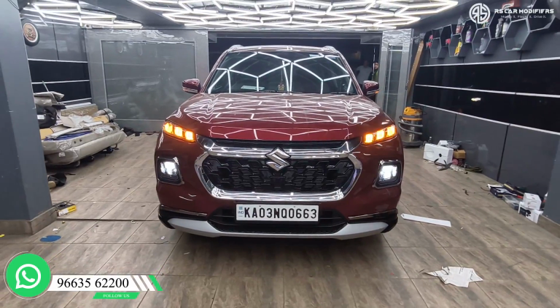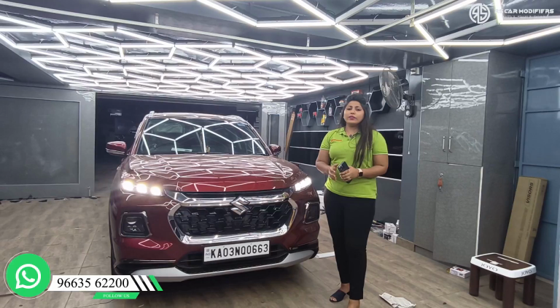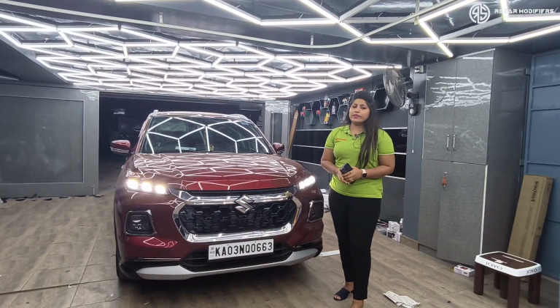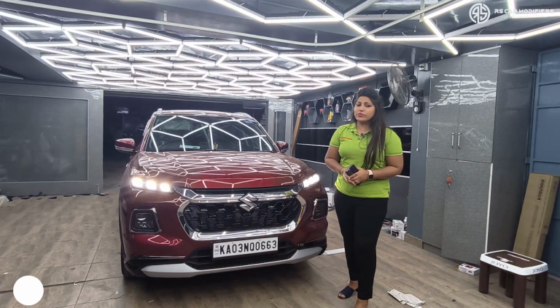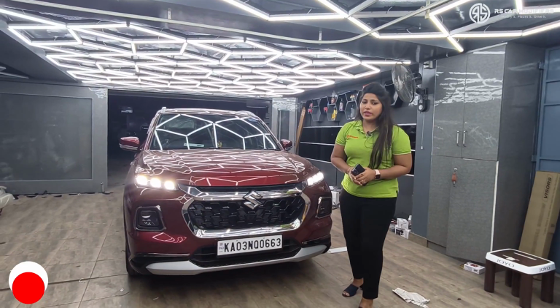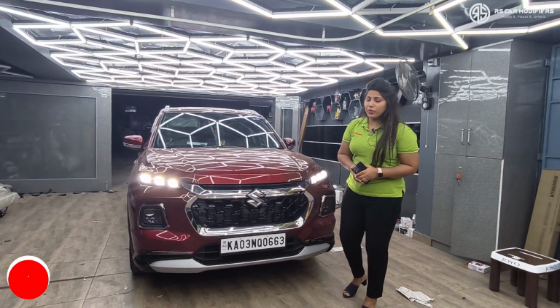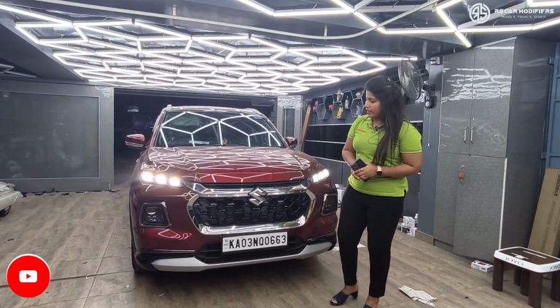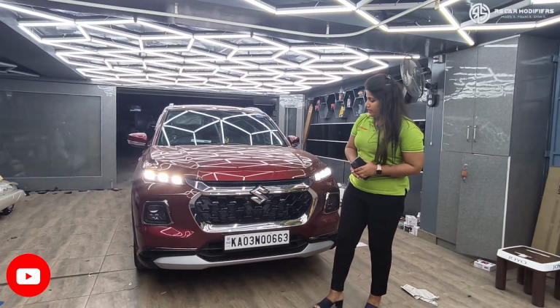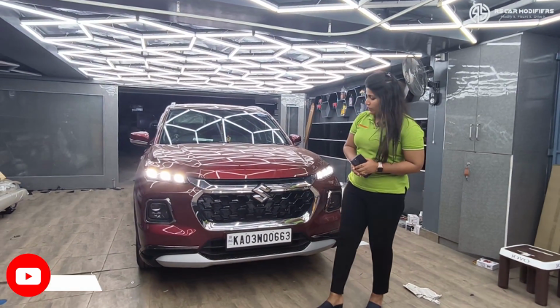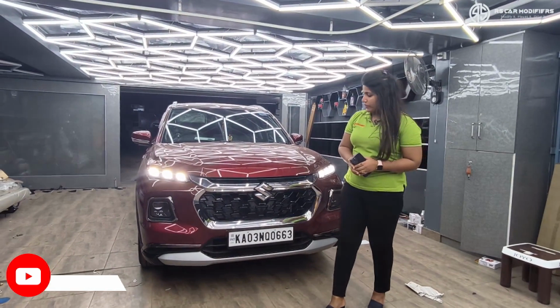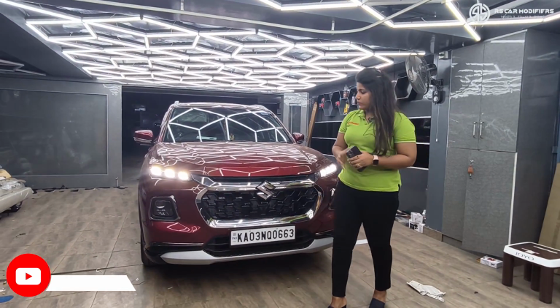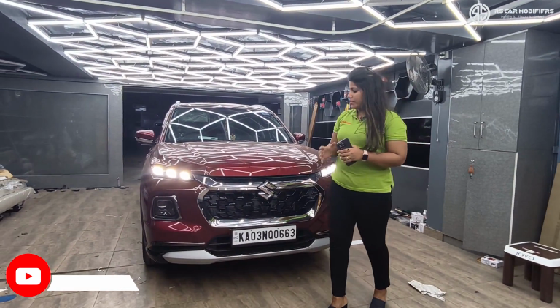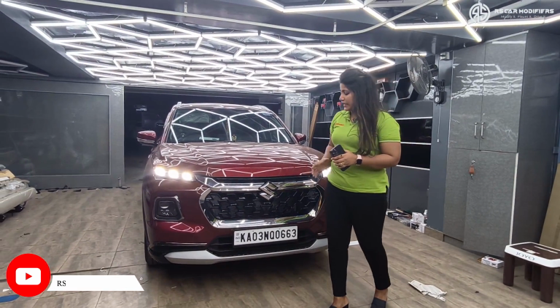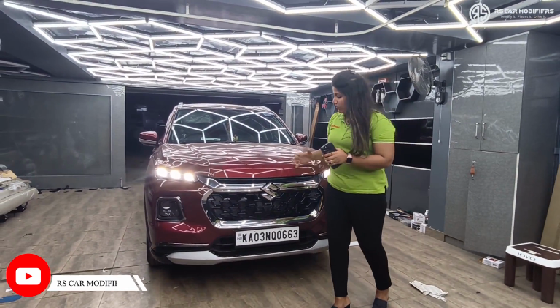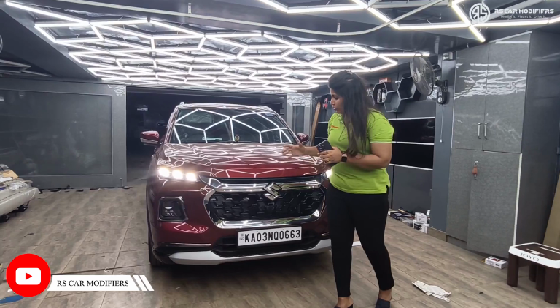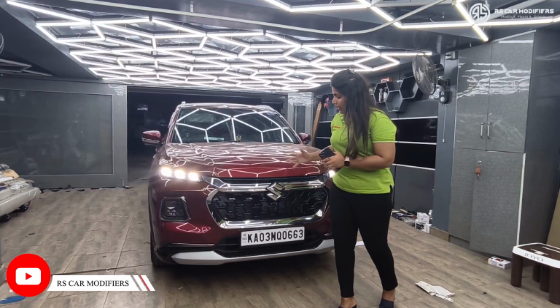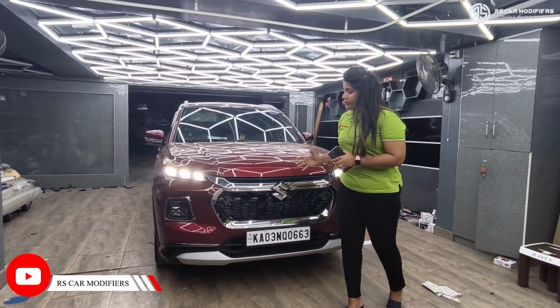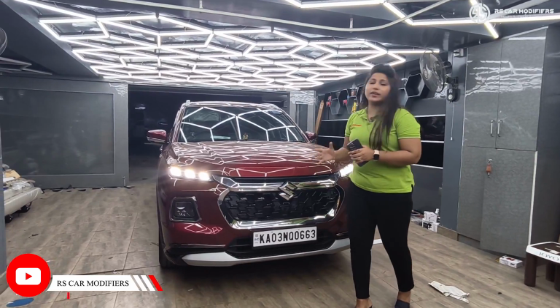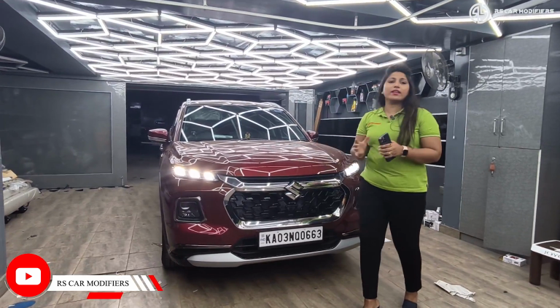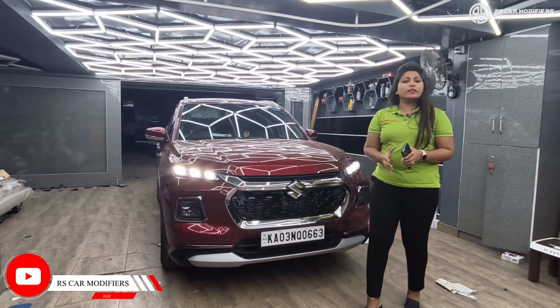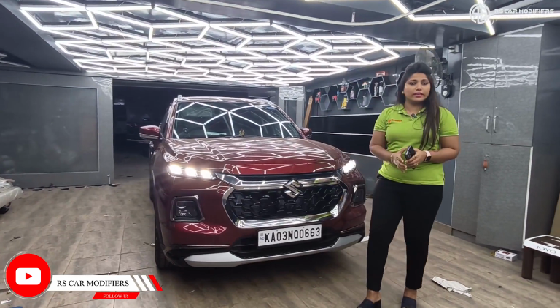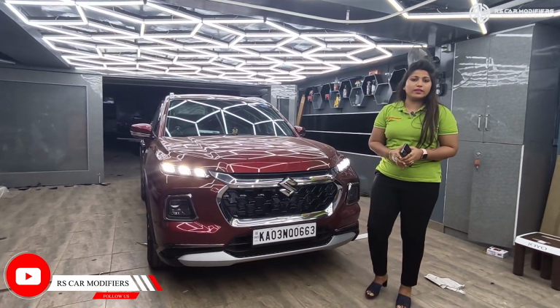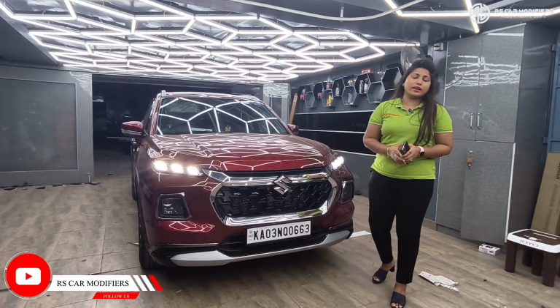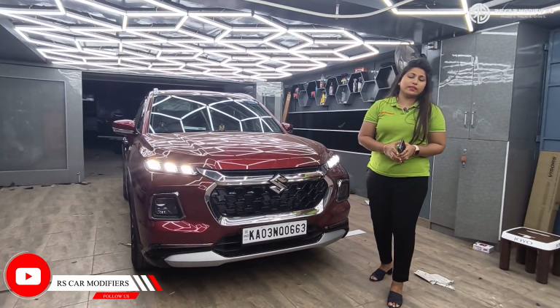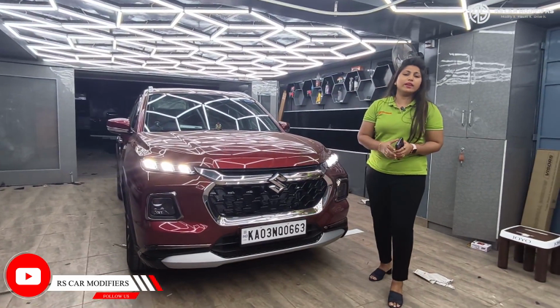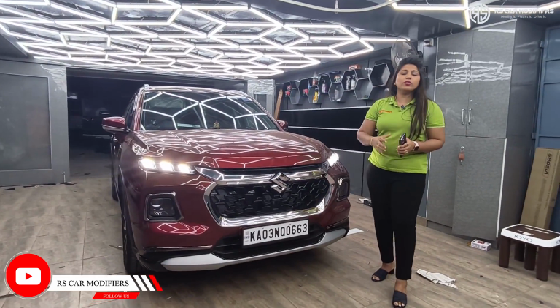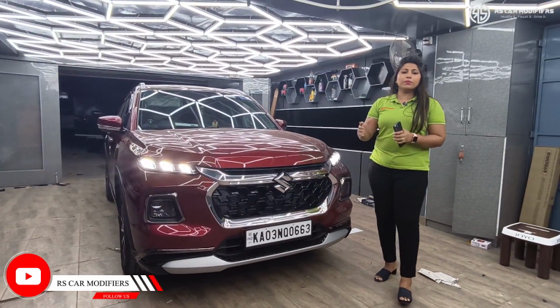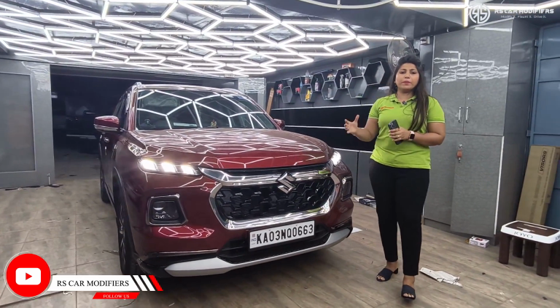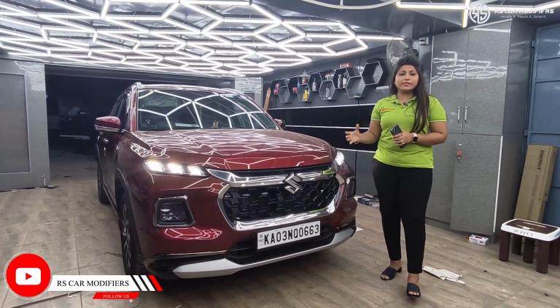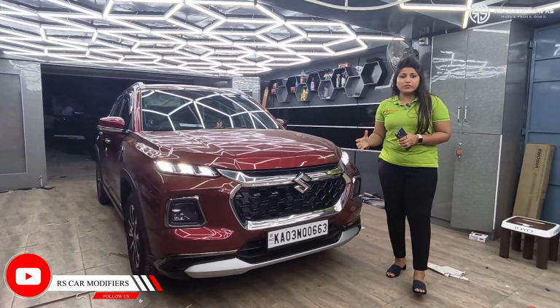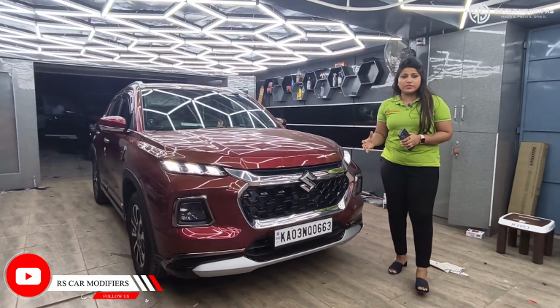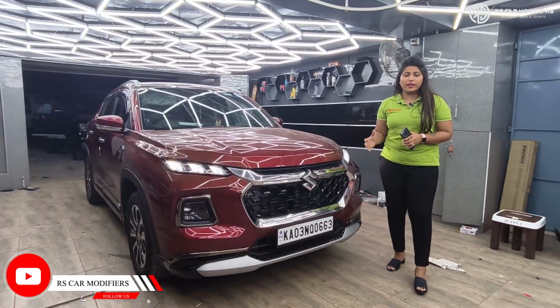Hi friends, welcome to RS Car Modifiers. Friends, this is a Grand Vitara red color car. This is a complete basic version.